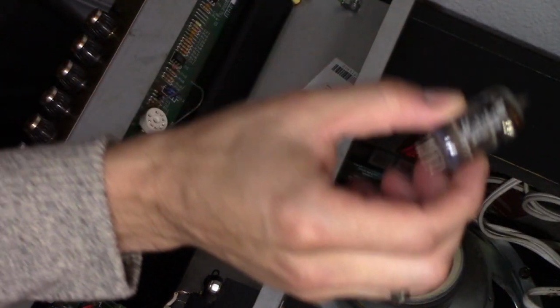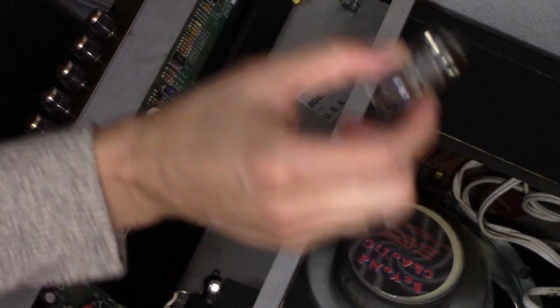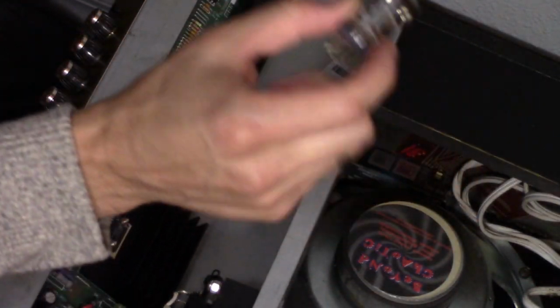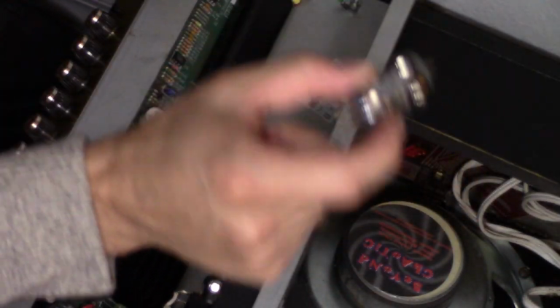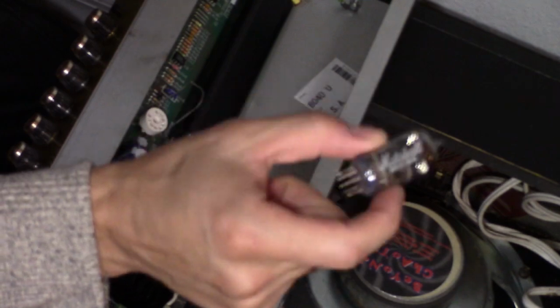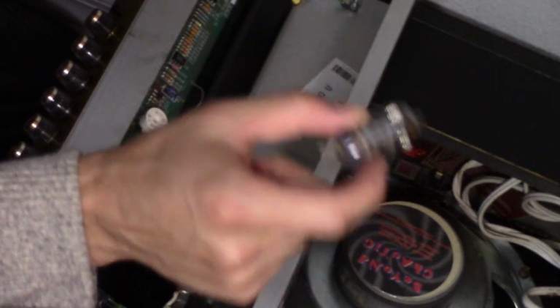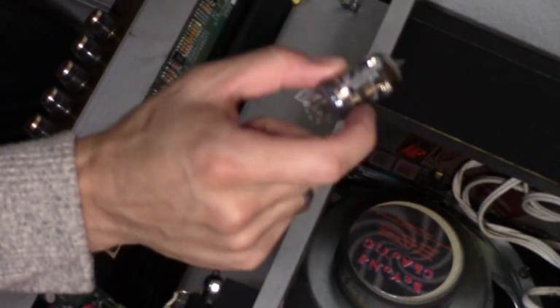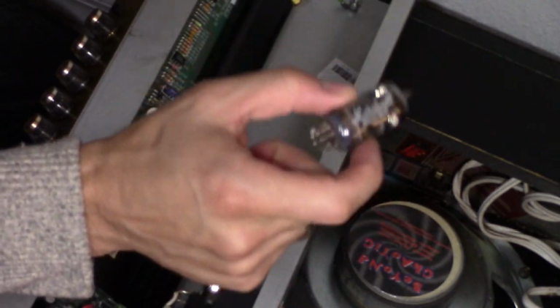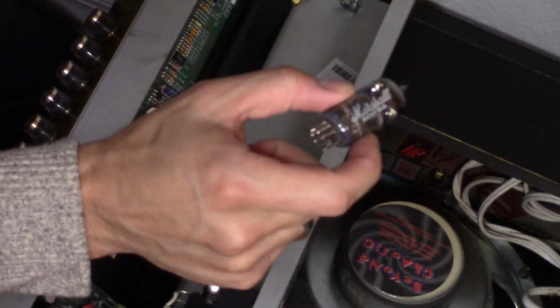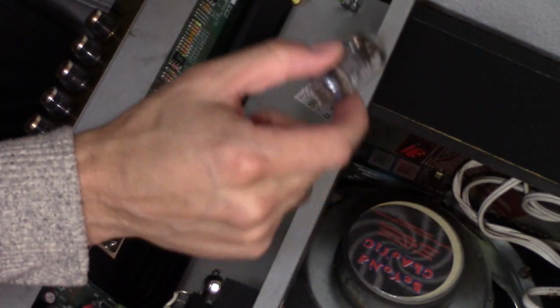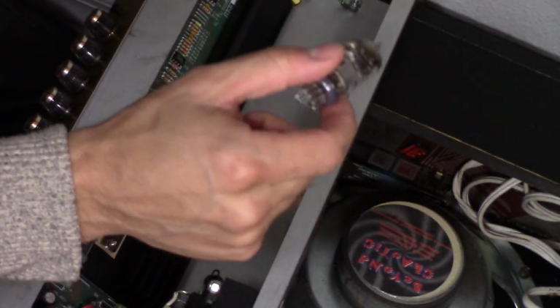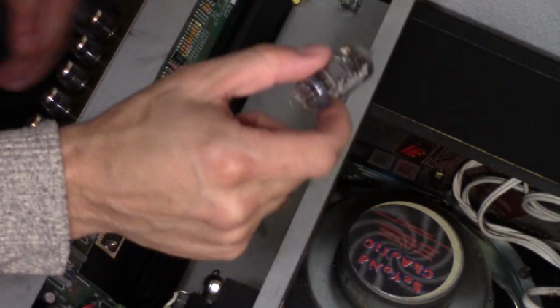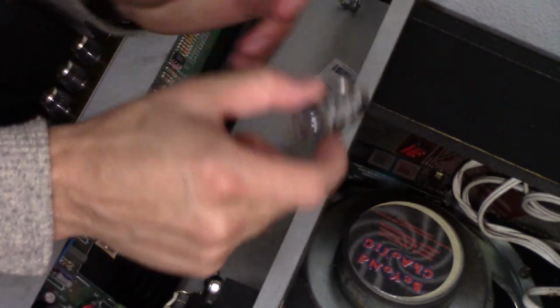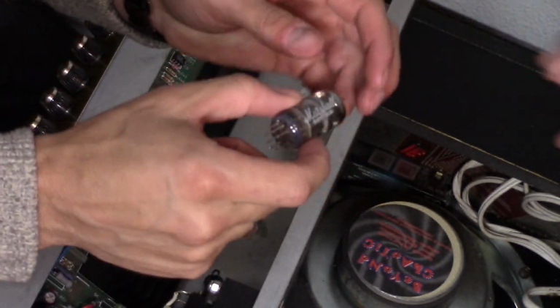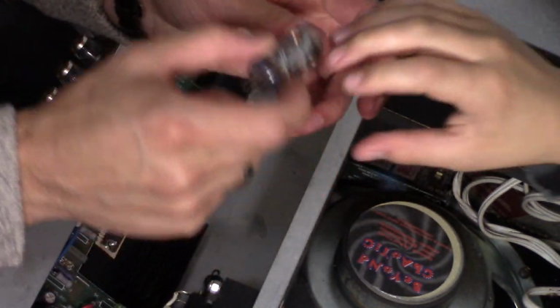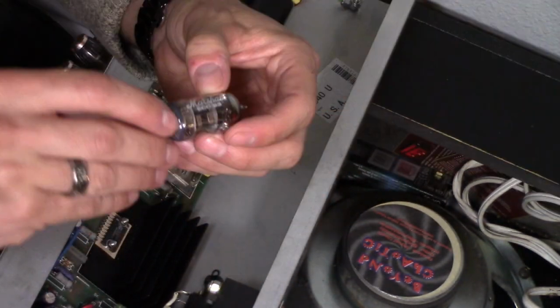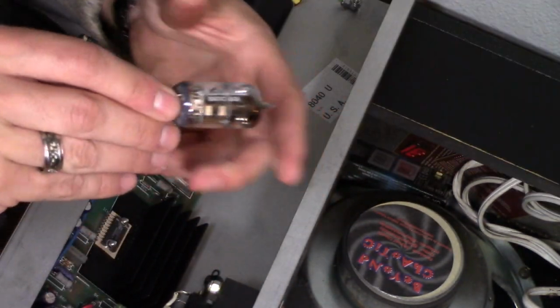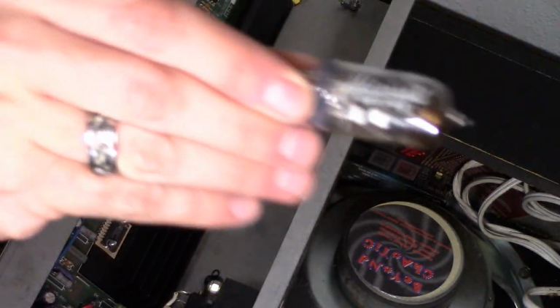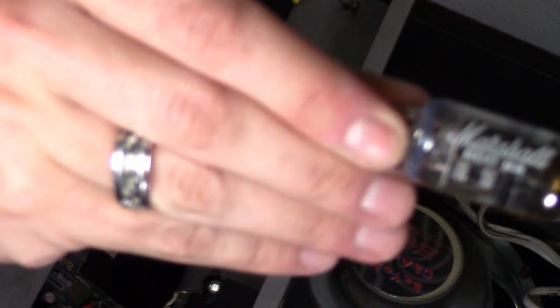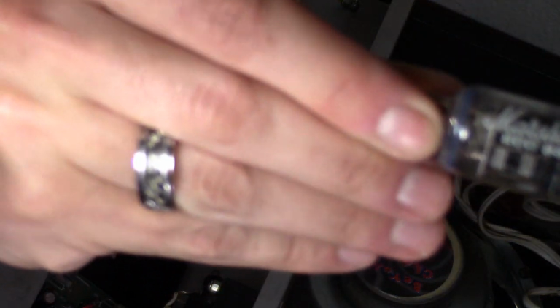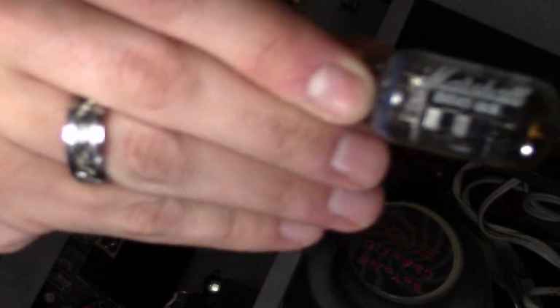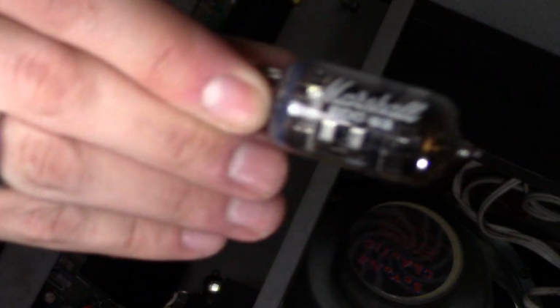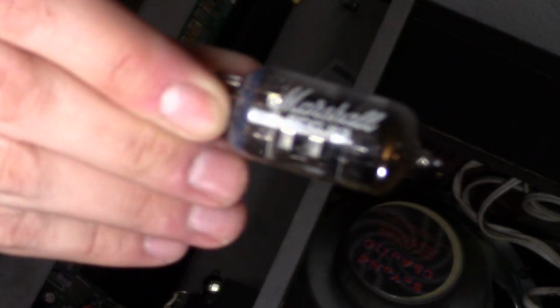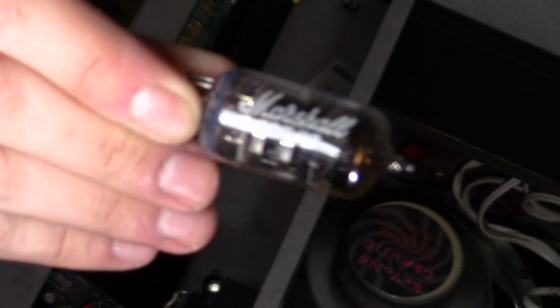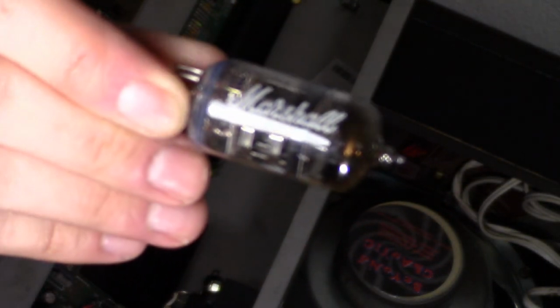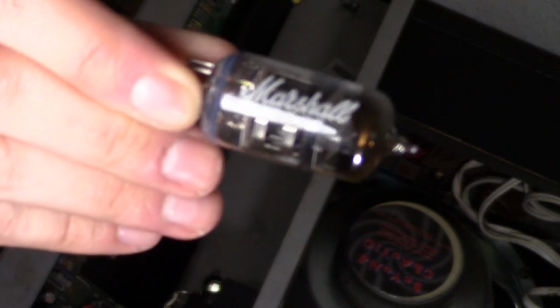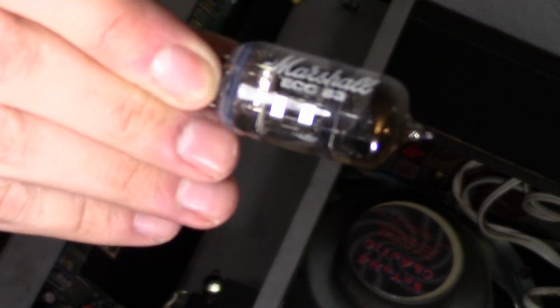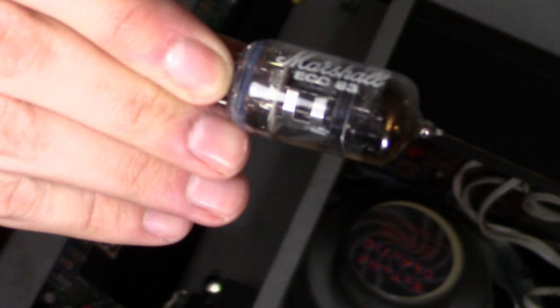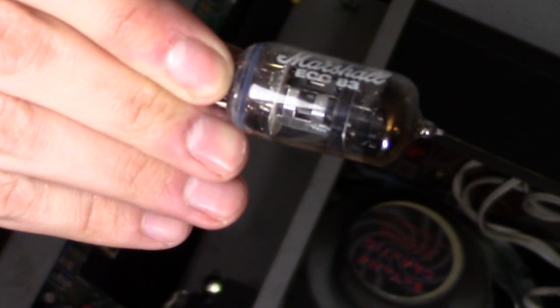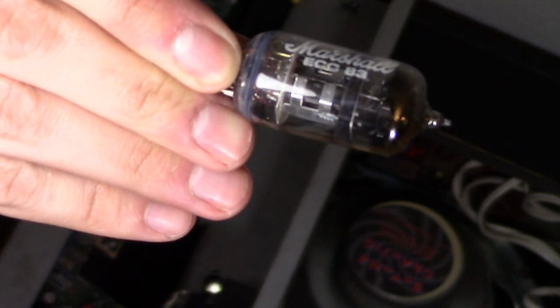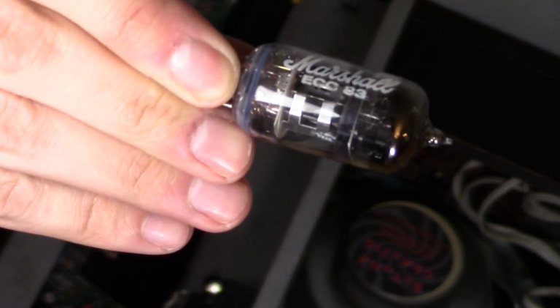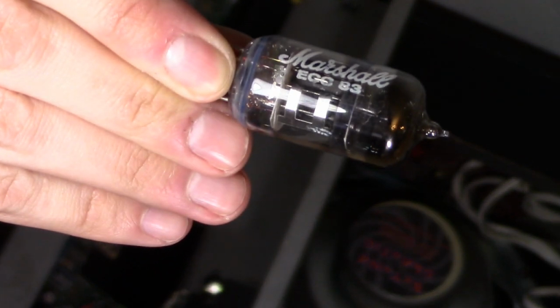If you shake it and you hear rattling, that means it's definitely bad. This is the model and the part number on this particular tube.